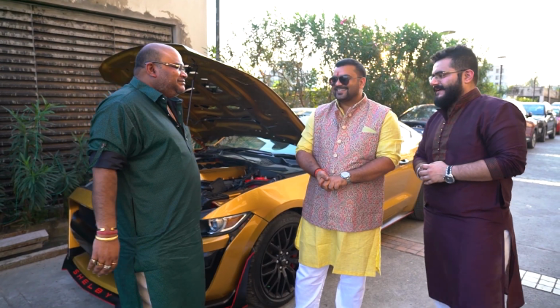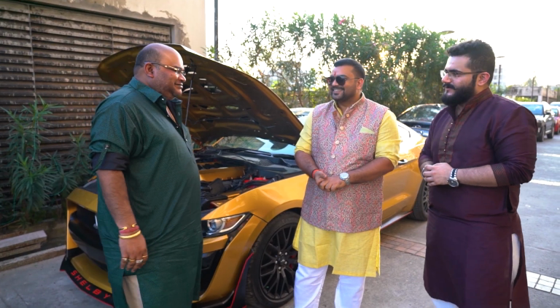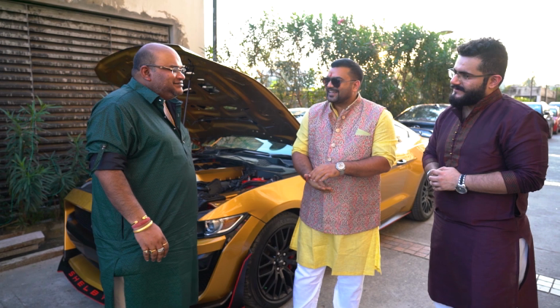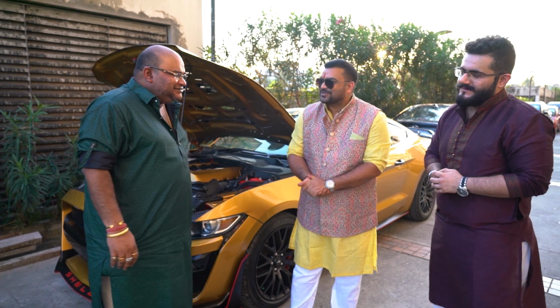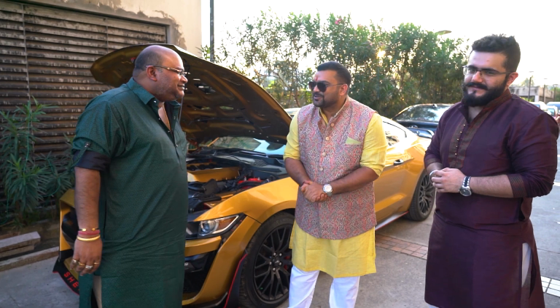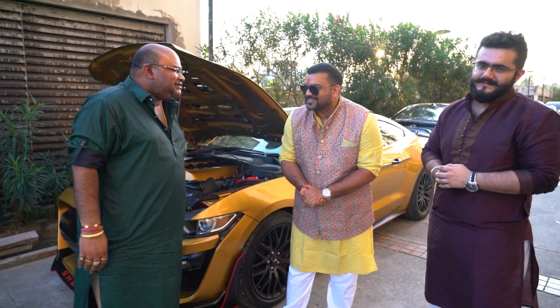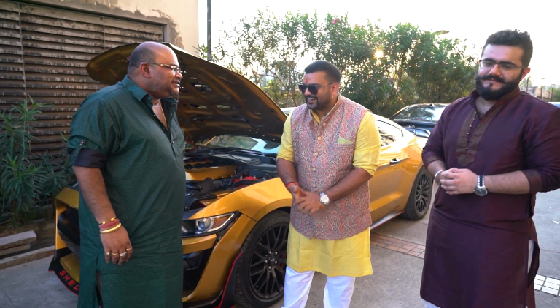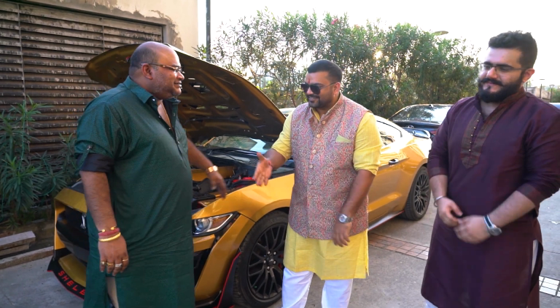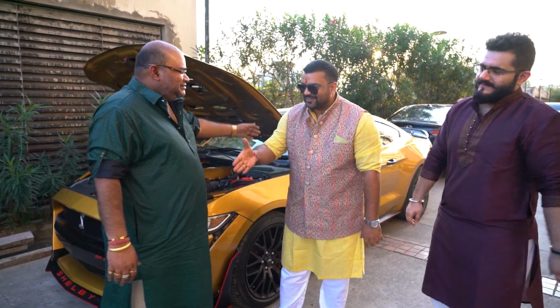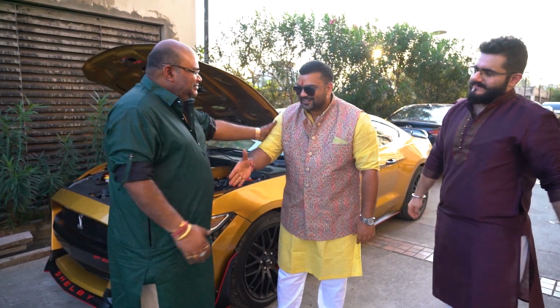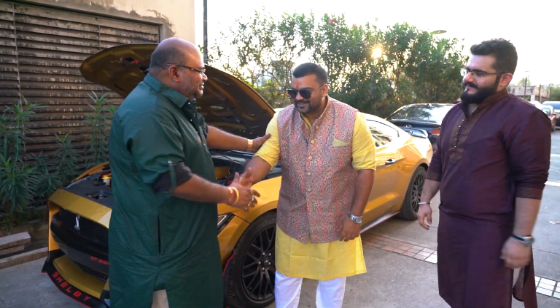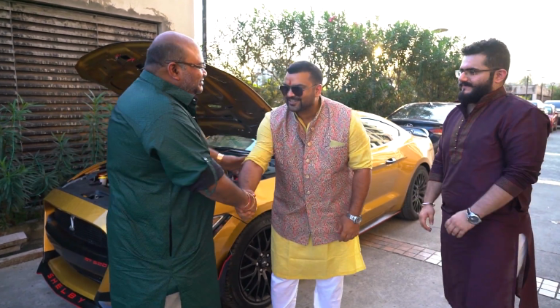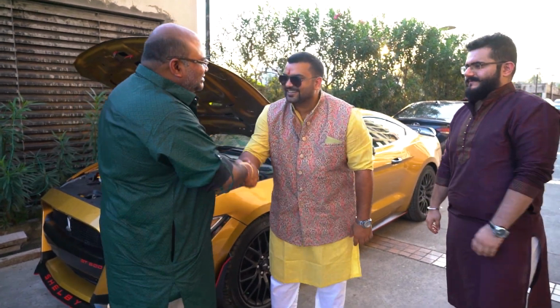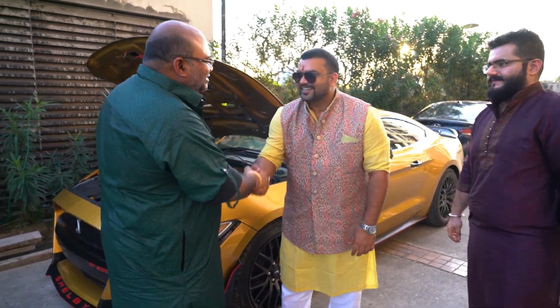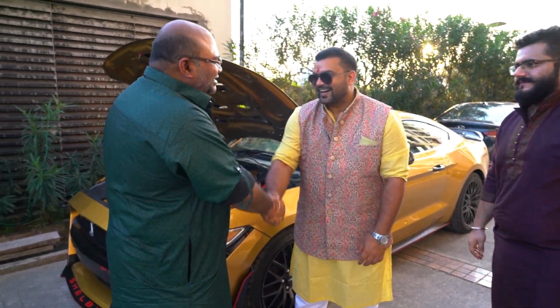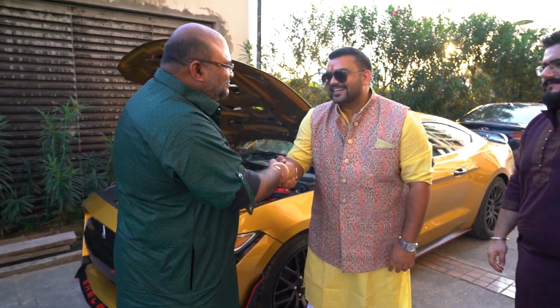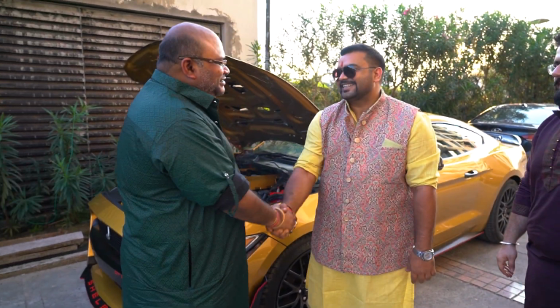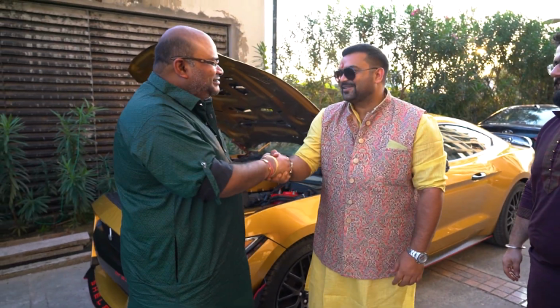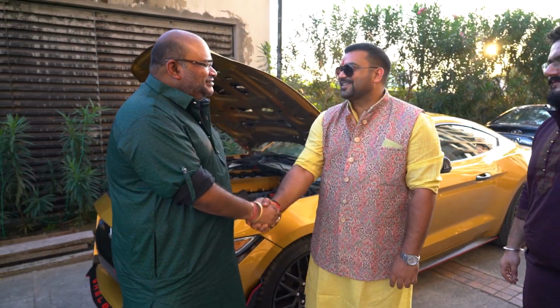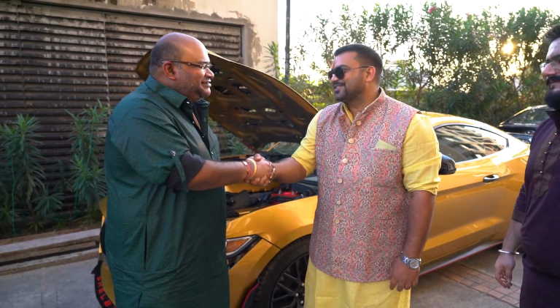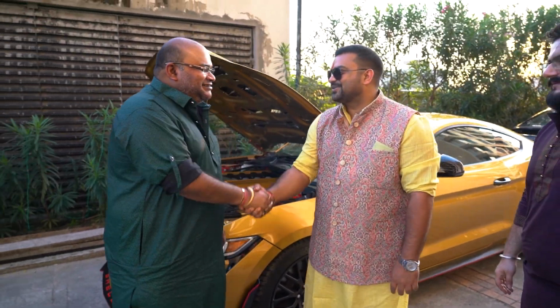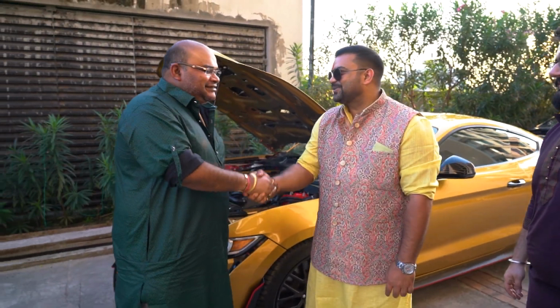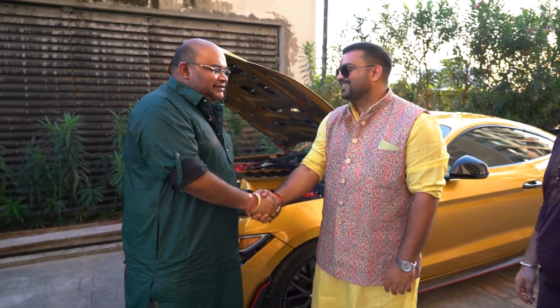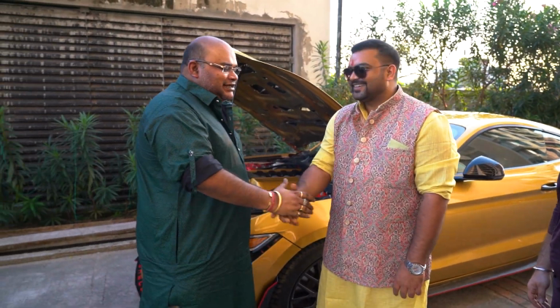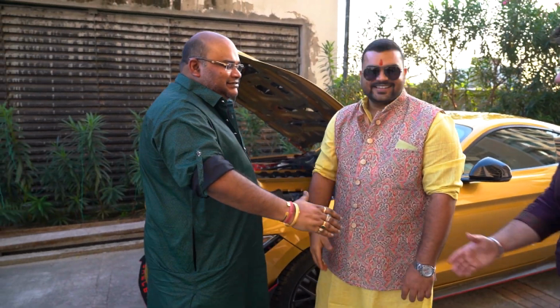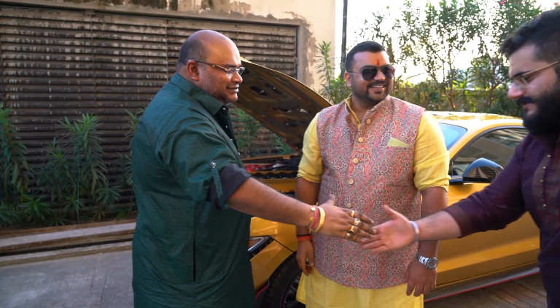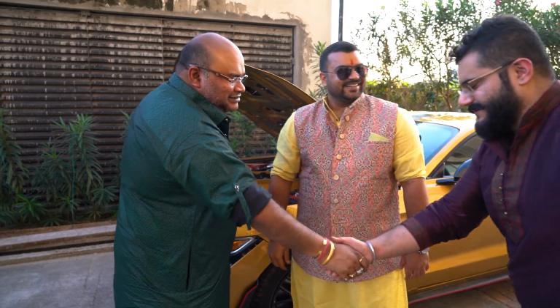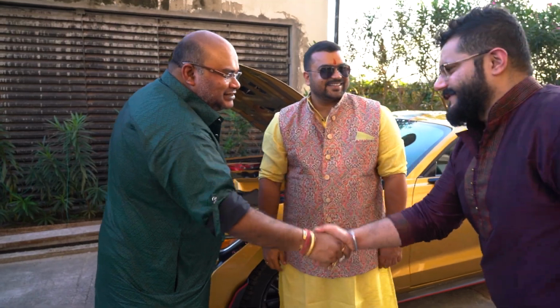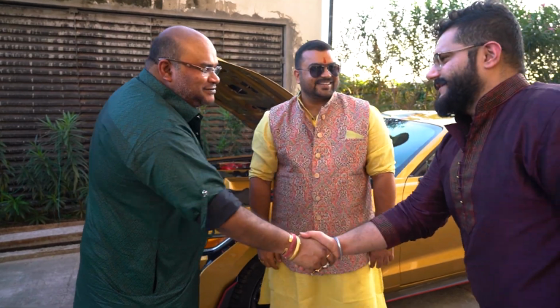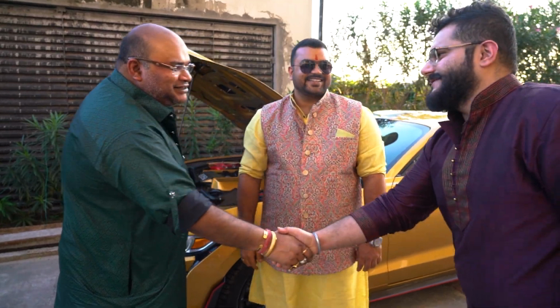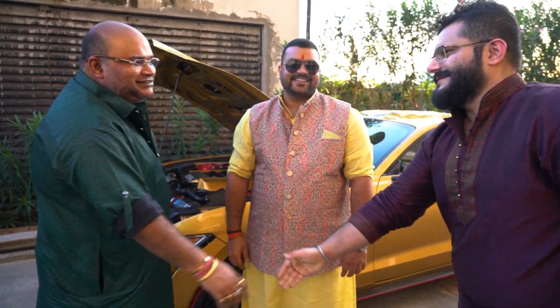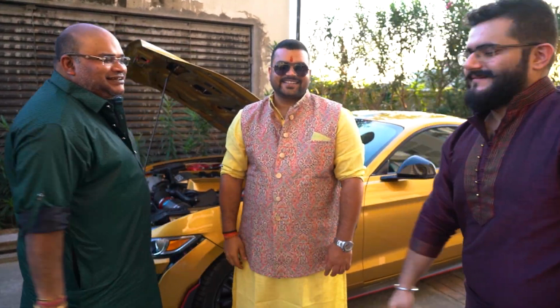Thank you so much, sir, and really congratulations. Thanks buddy. A heartiest congratulations to you. Thanks. Congratulations. Thanks buddy. Thanks.